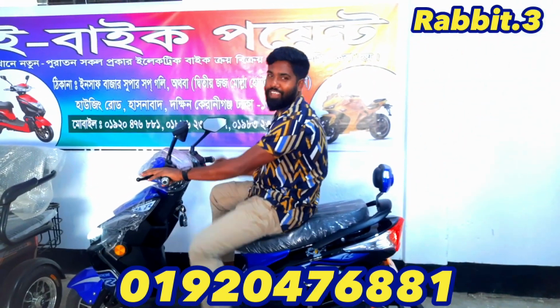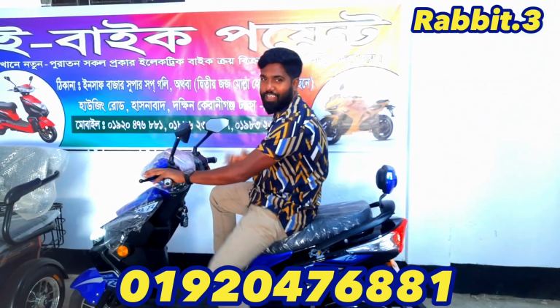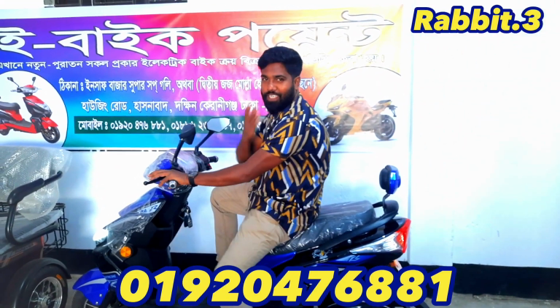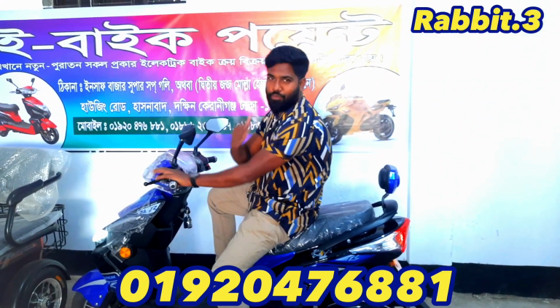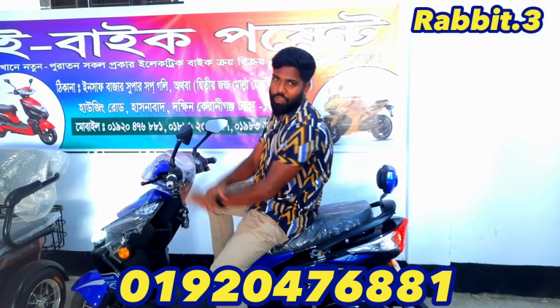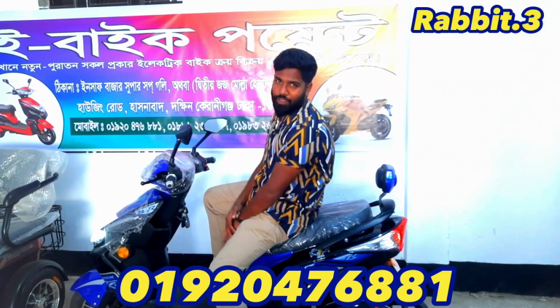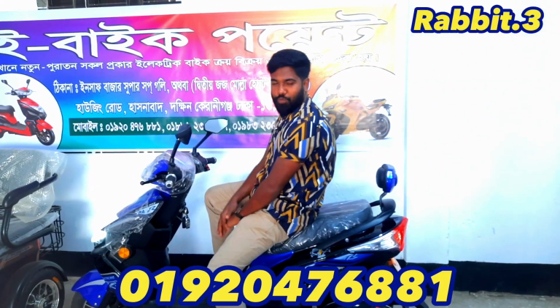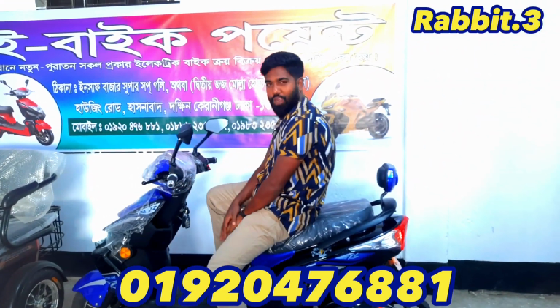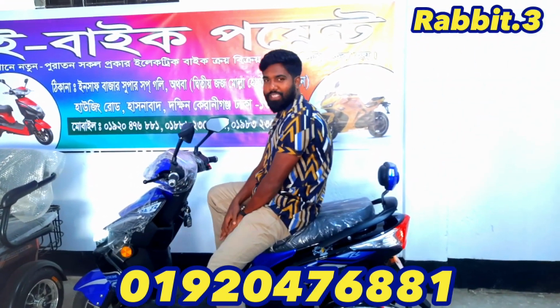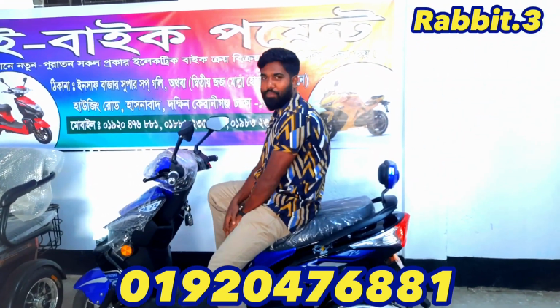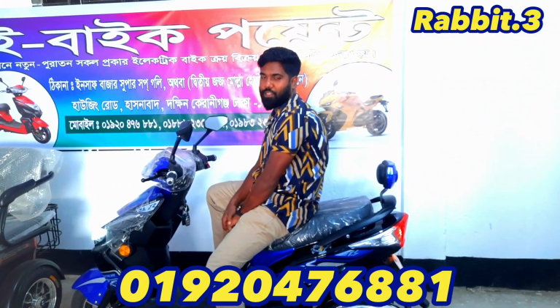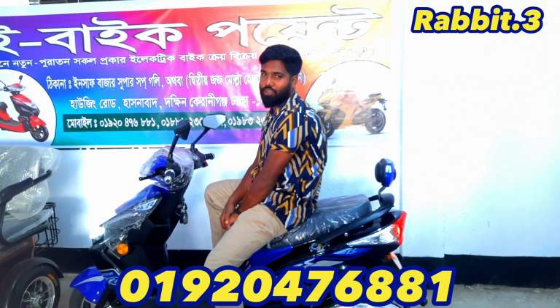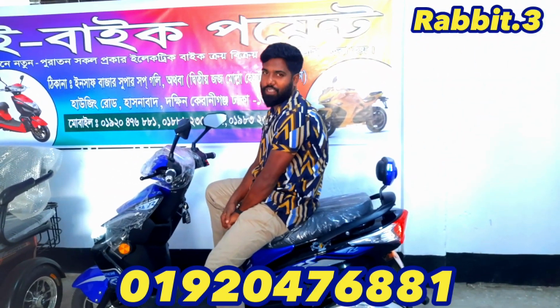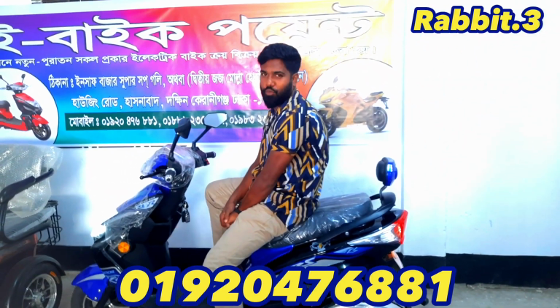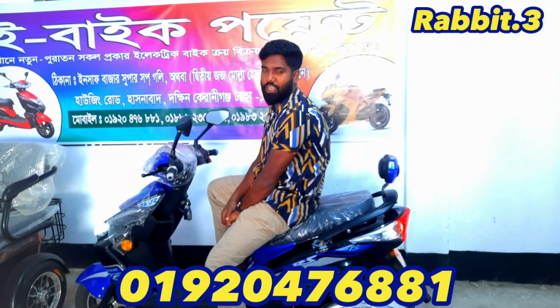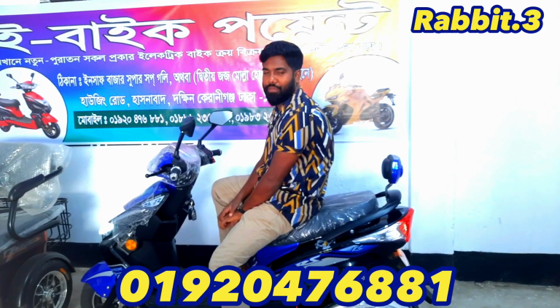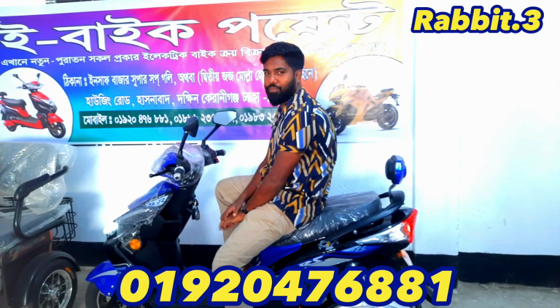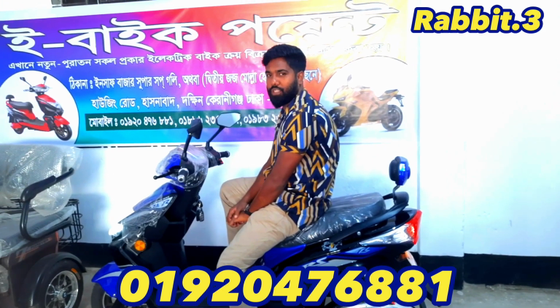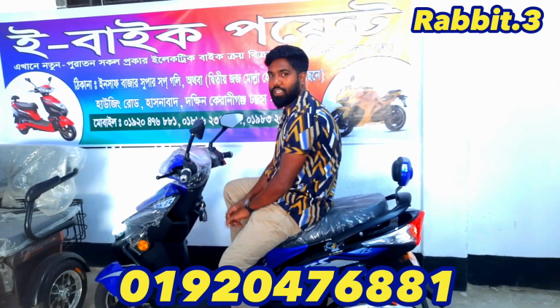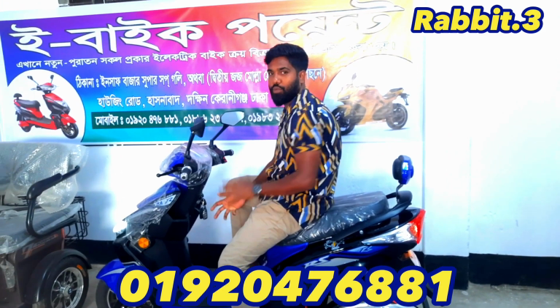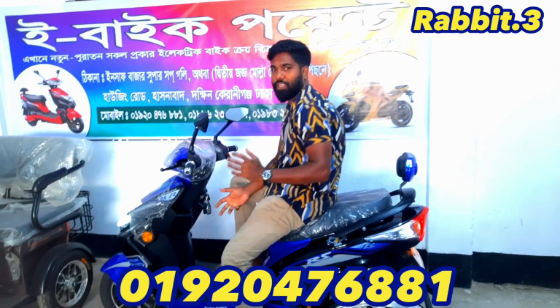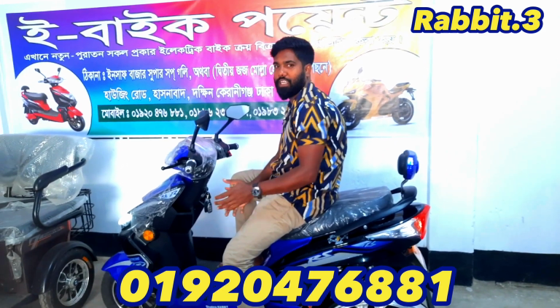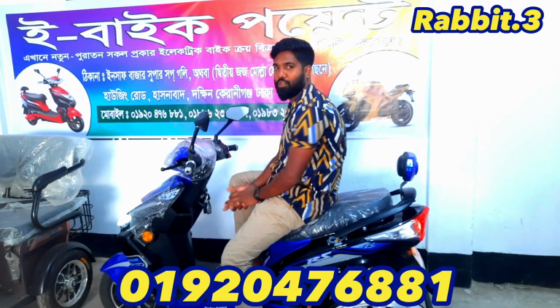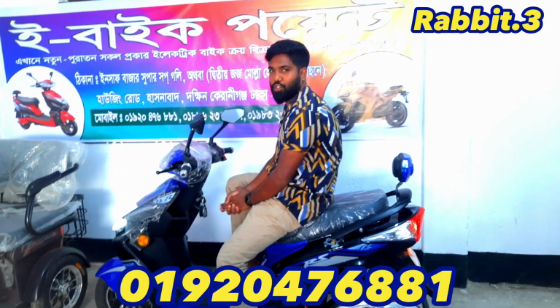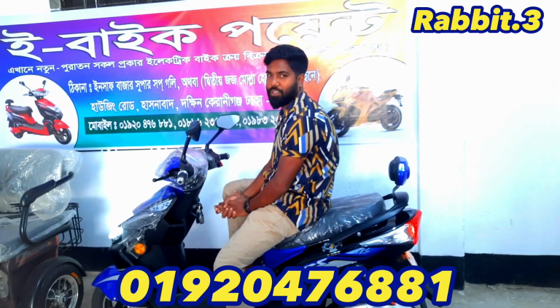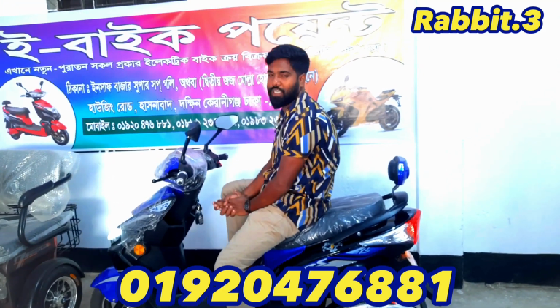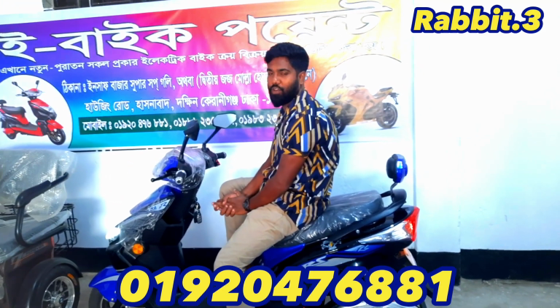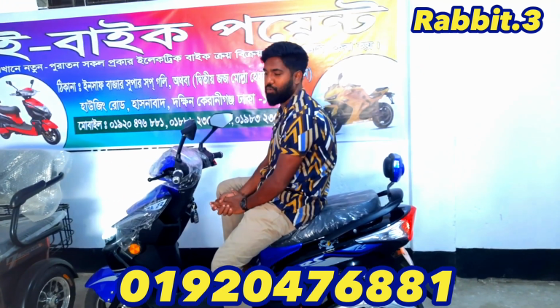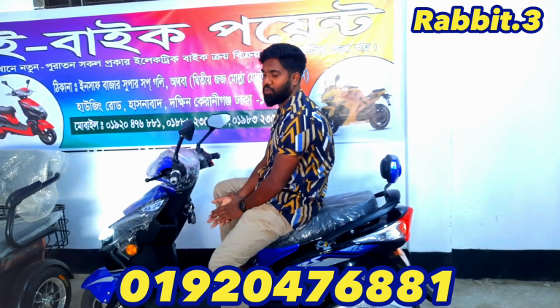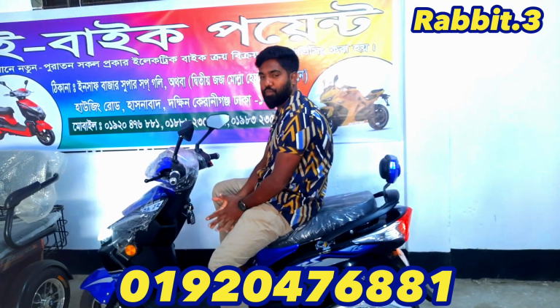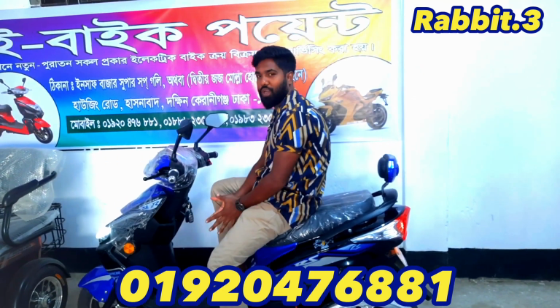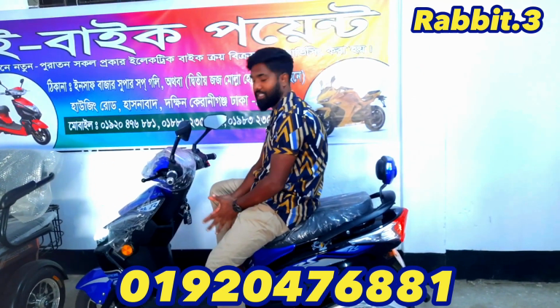Hi, Assalamualaikum viewers. I am Asadol Islam Munna. This is a very good thing to know about.